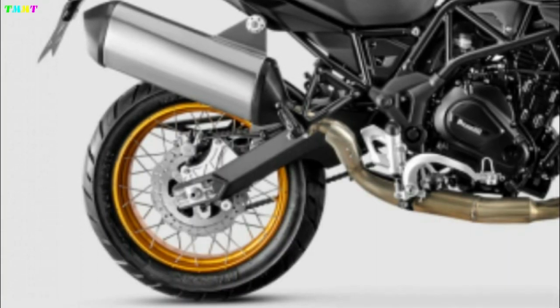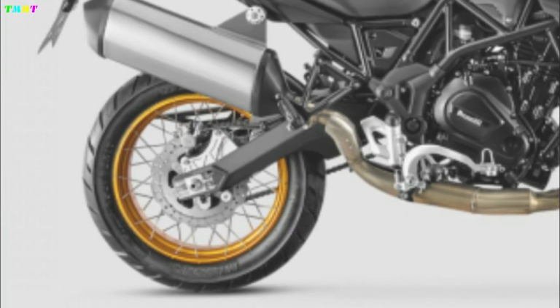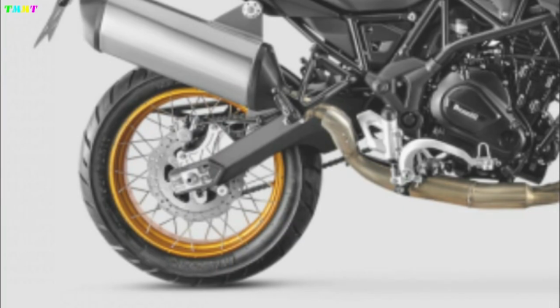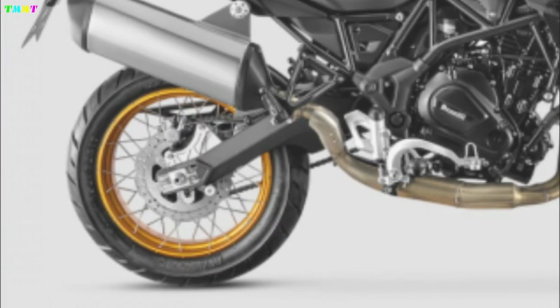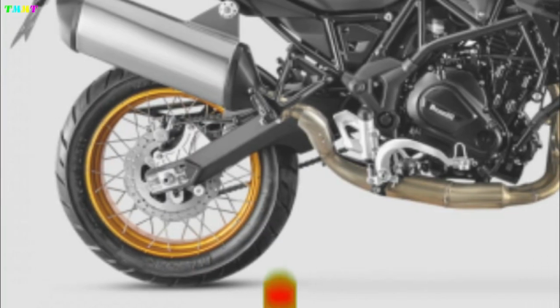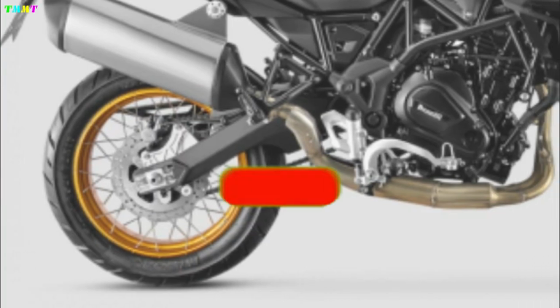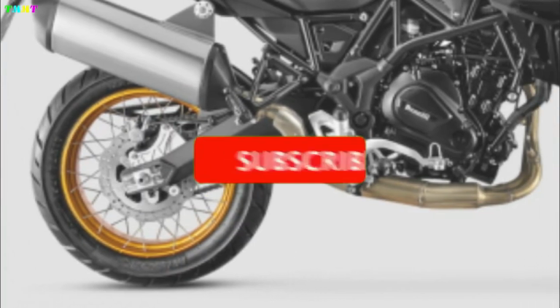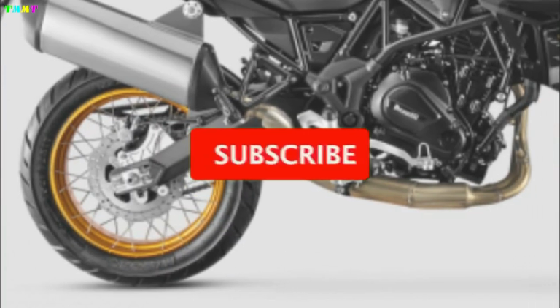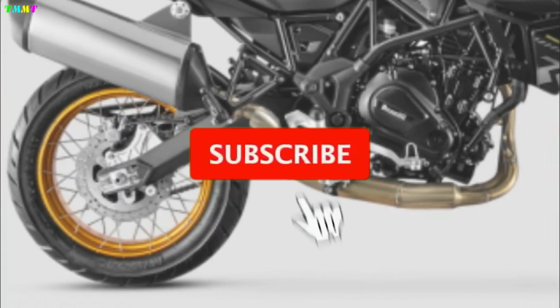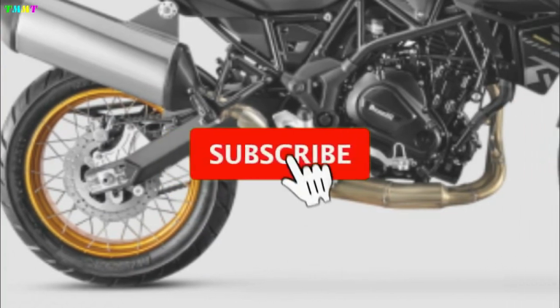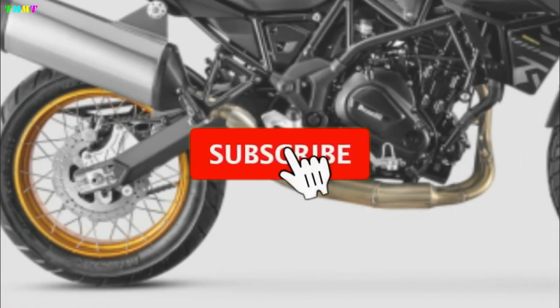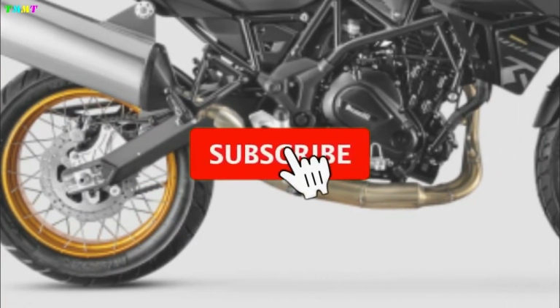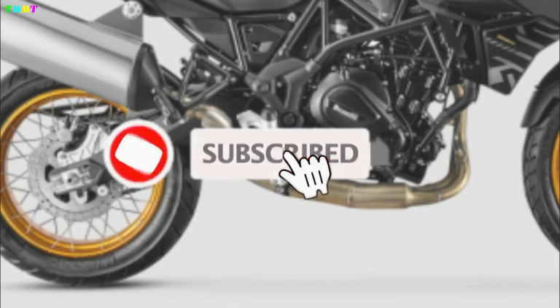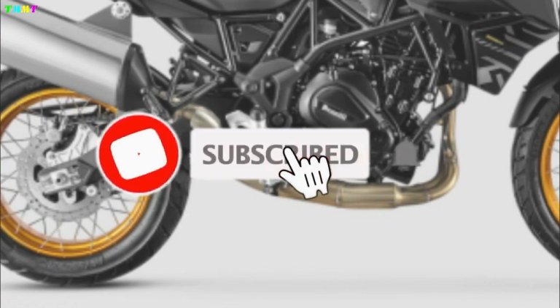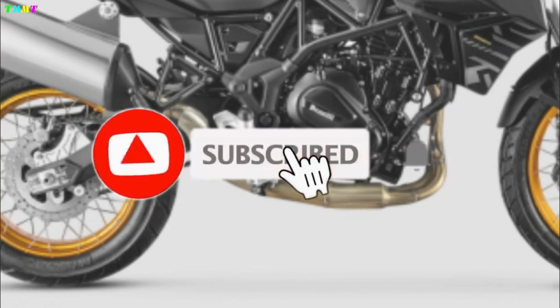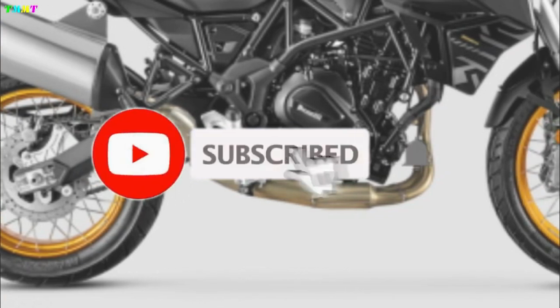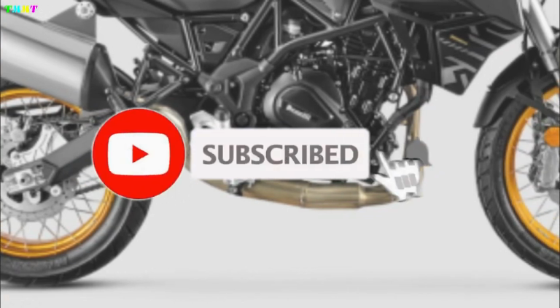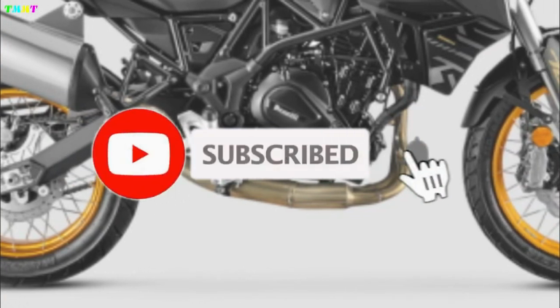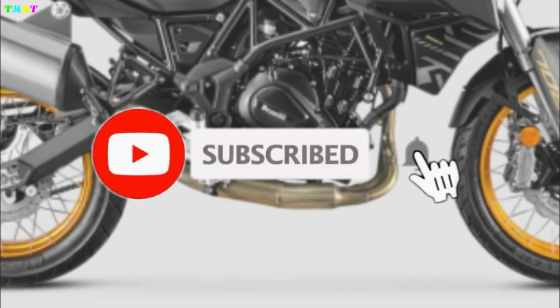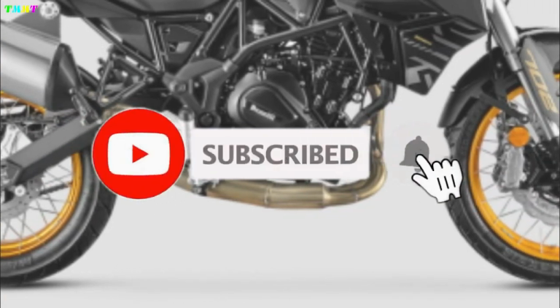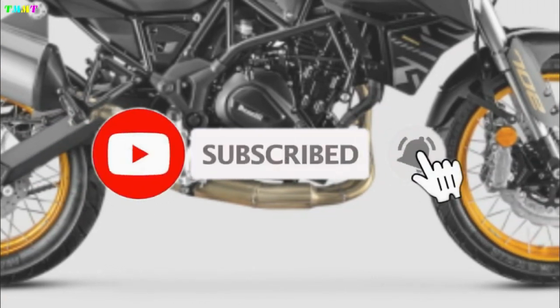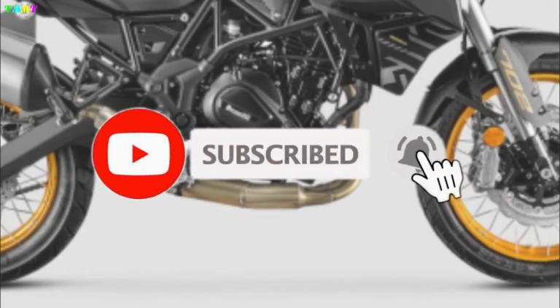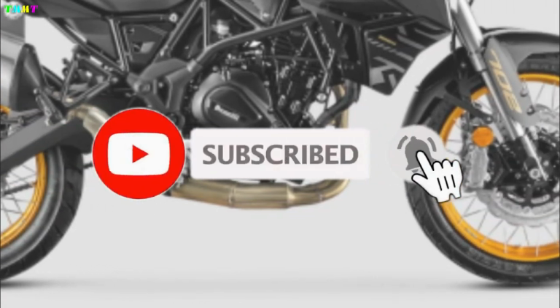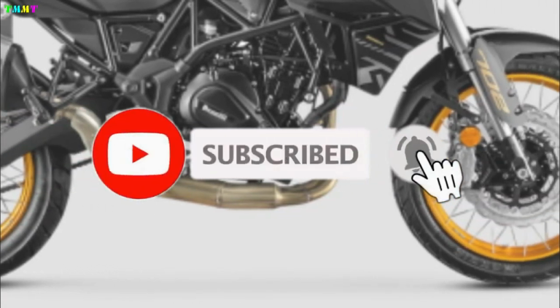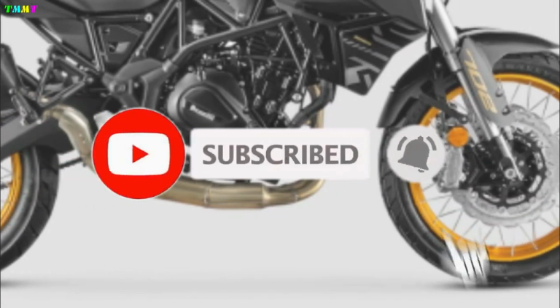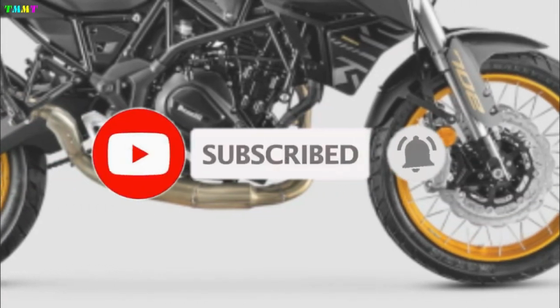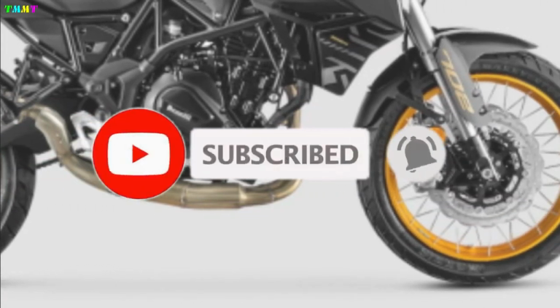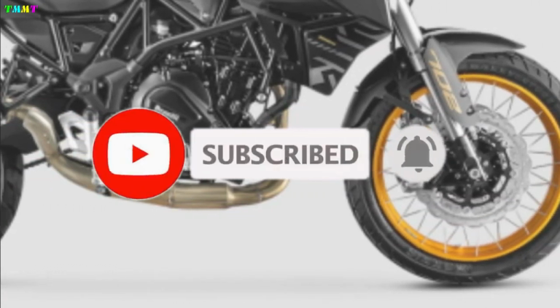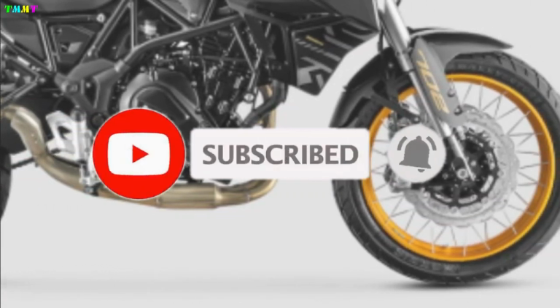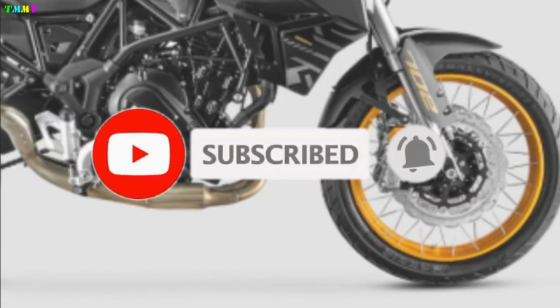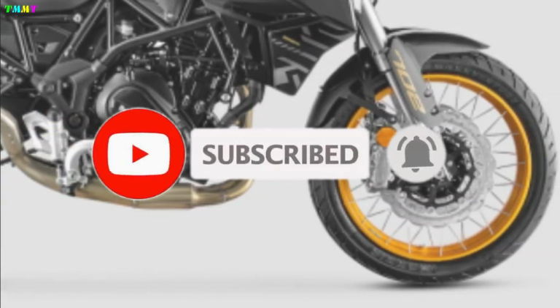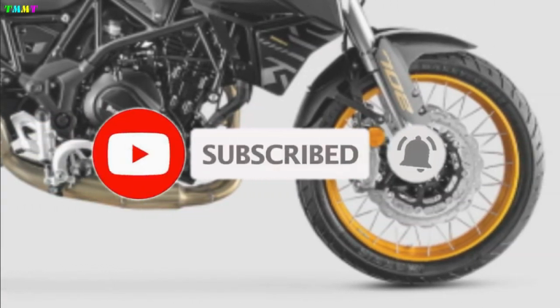Welcome to the Tumamoto channel. Subscribe to this channel to get a lot of information about motorbikes.